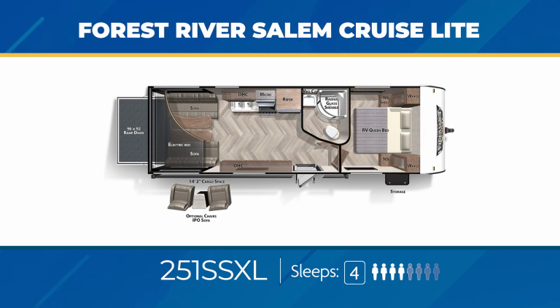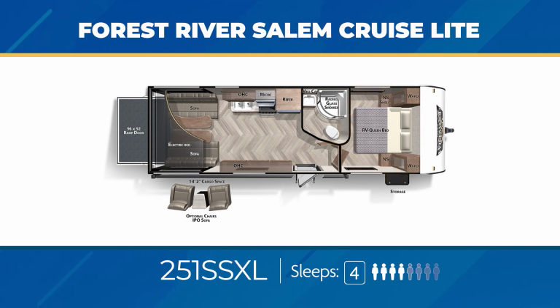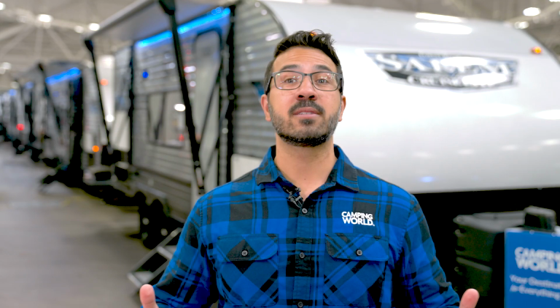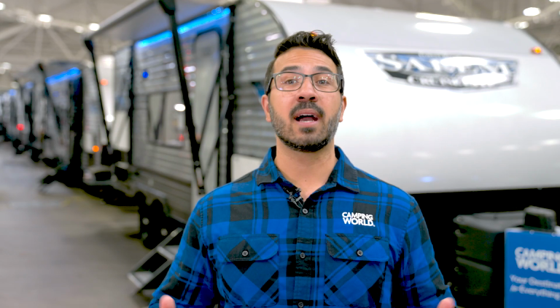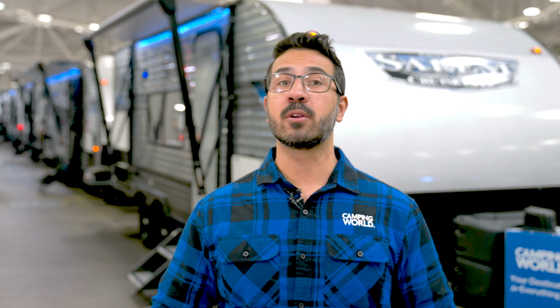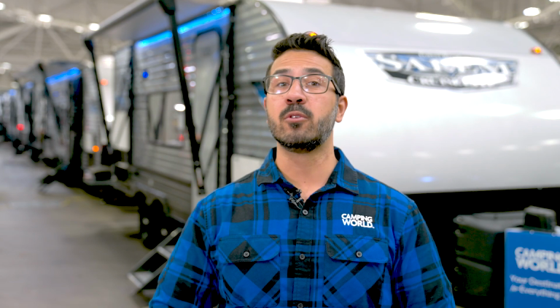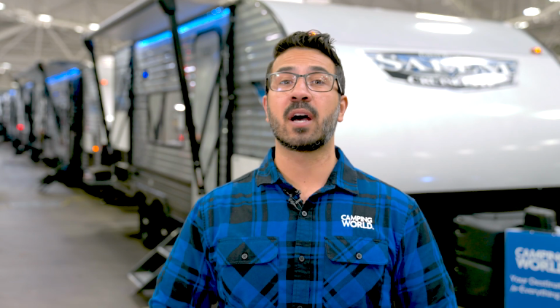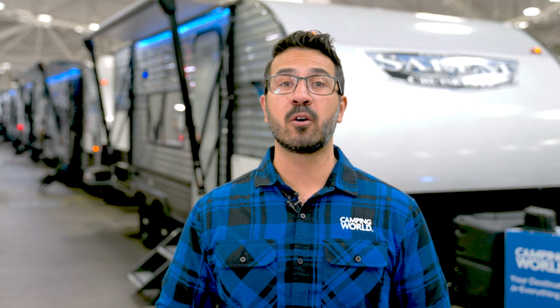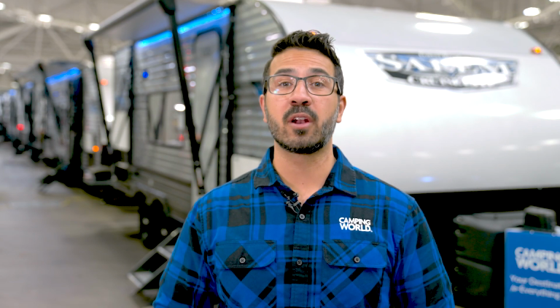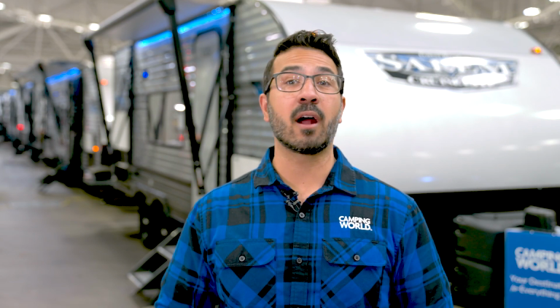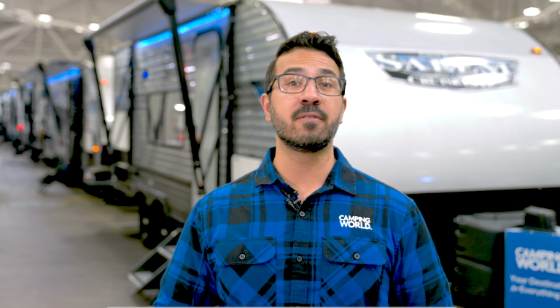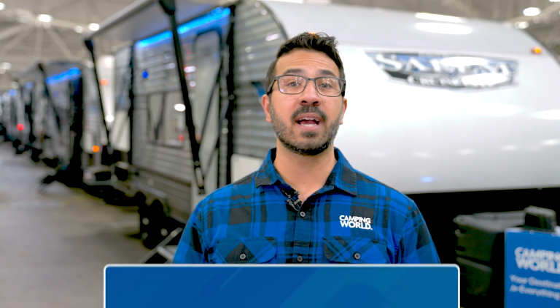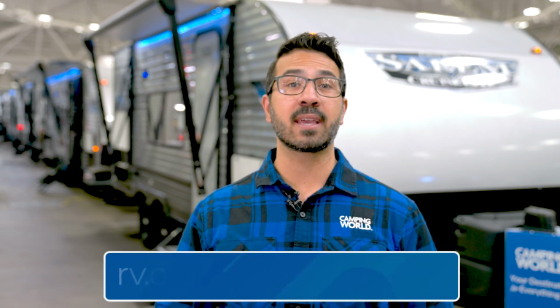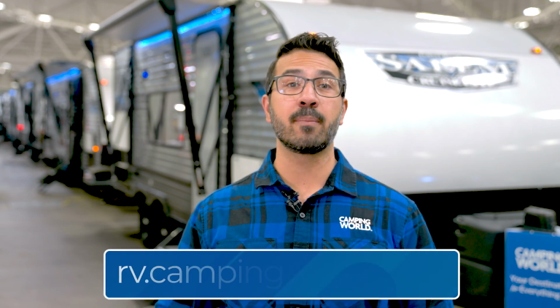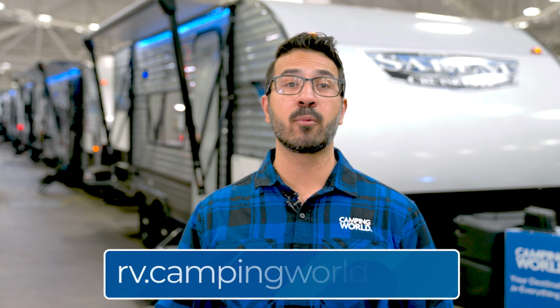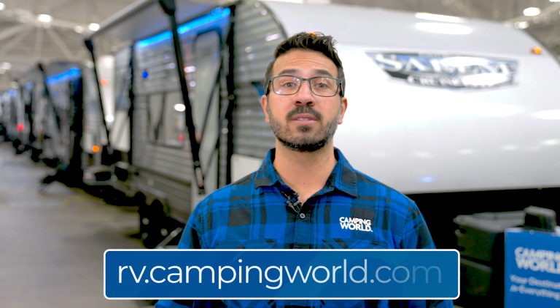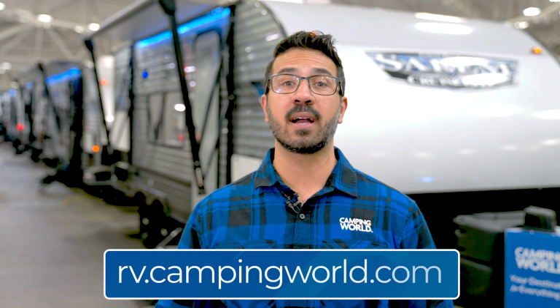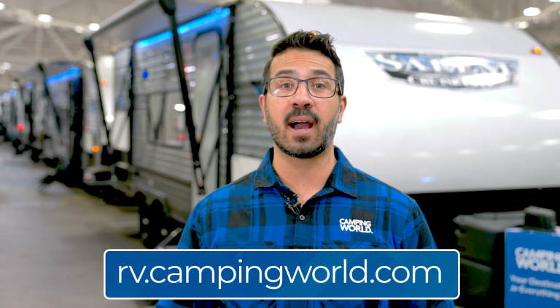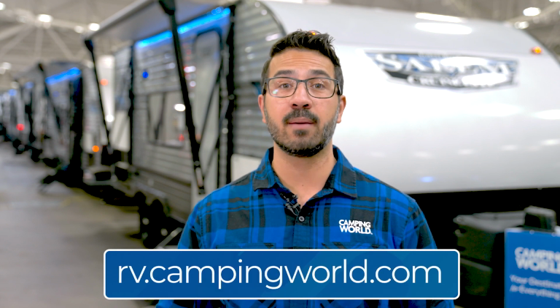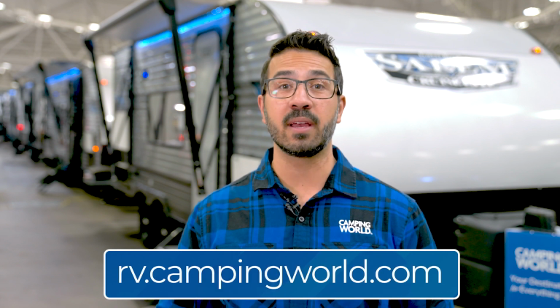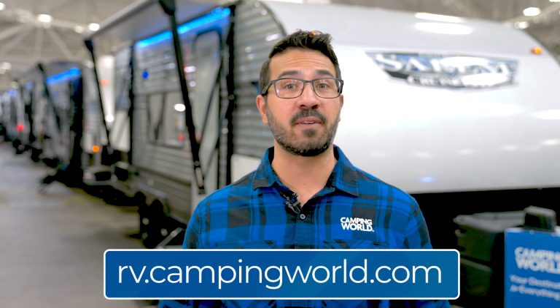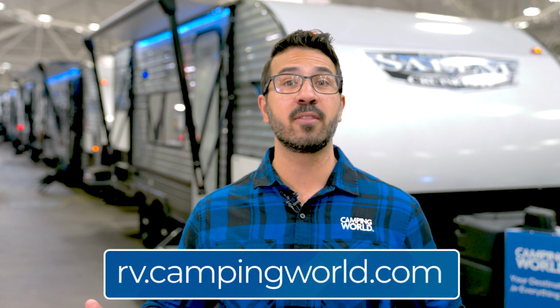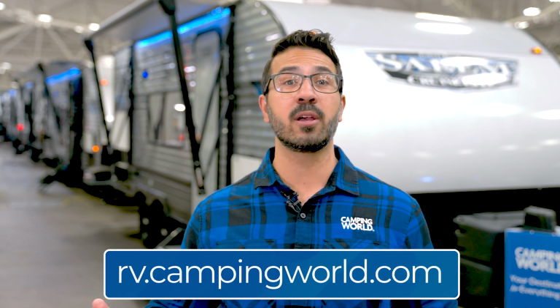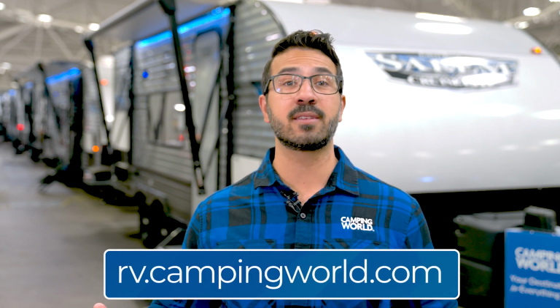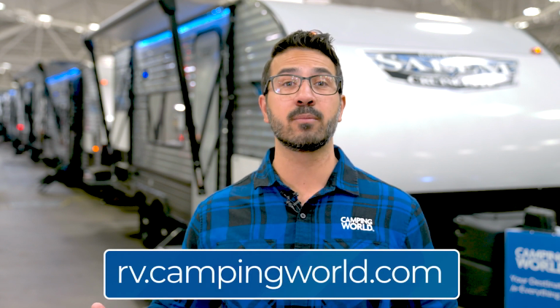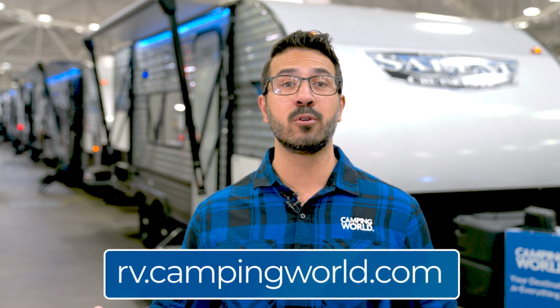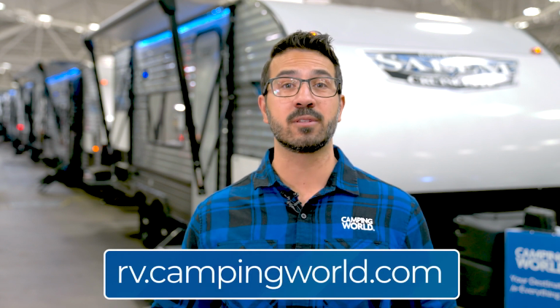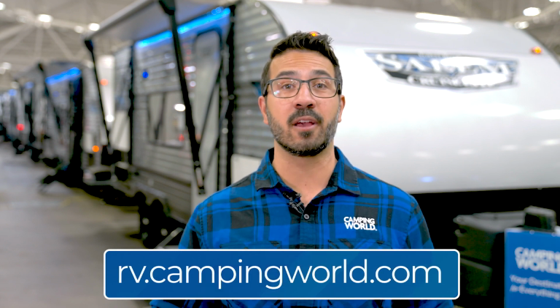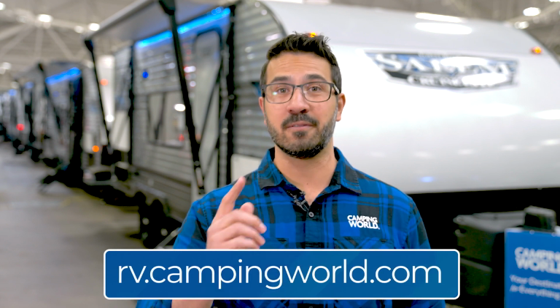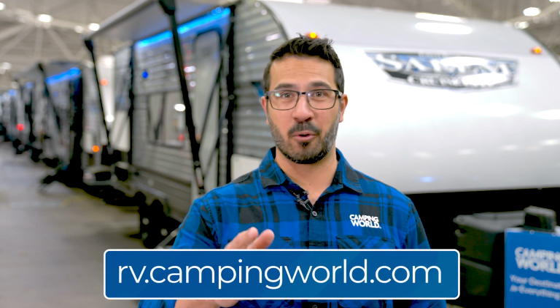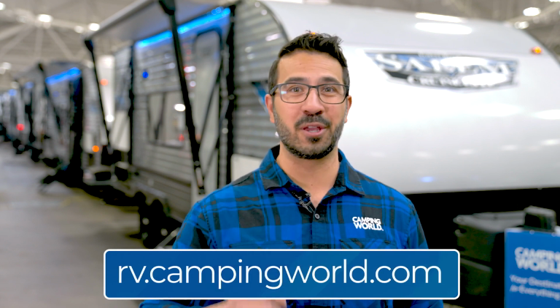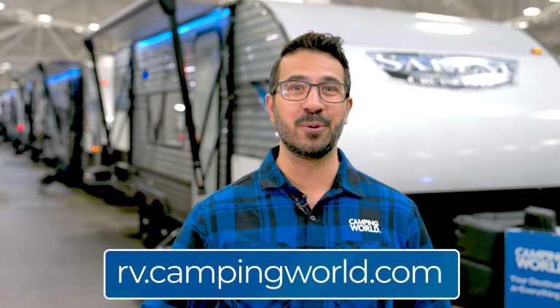Now it's time to cruise on over to rv.campingworld.com and find the right Salem Cruise Light for you.